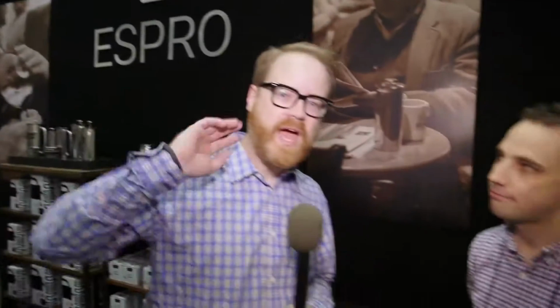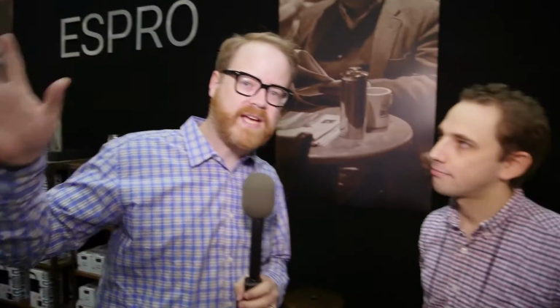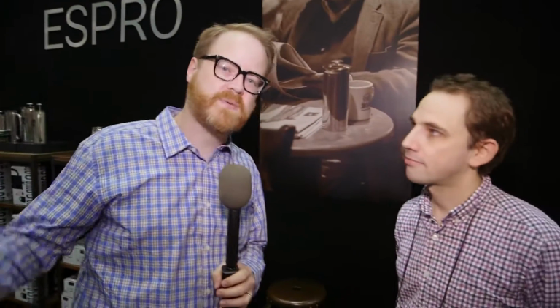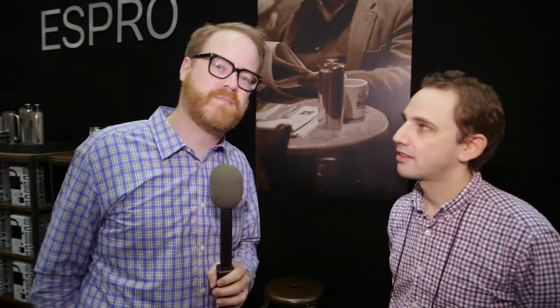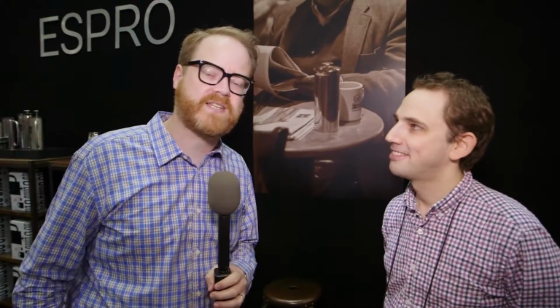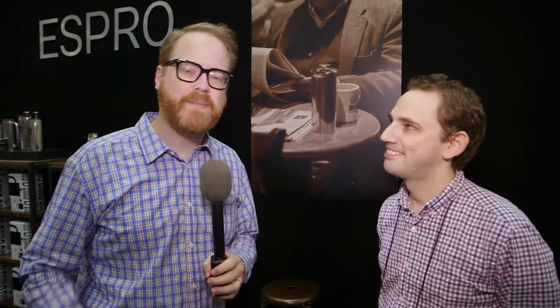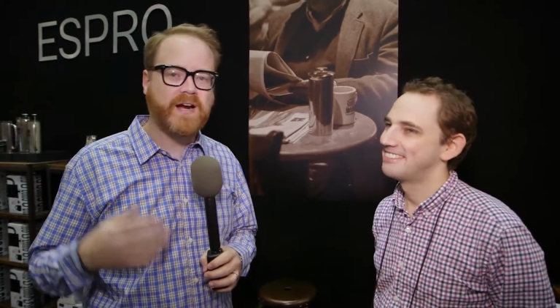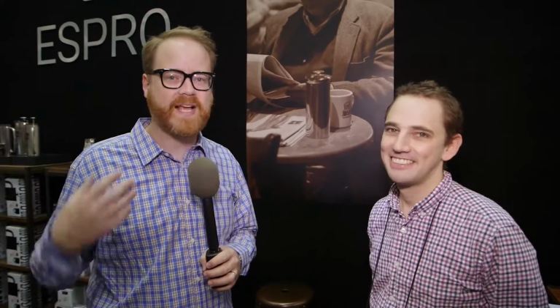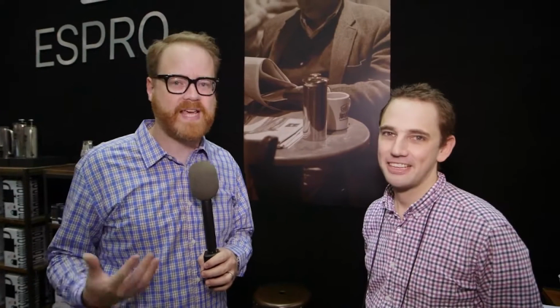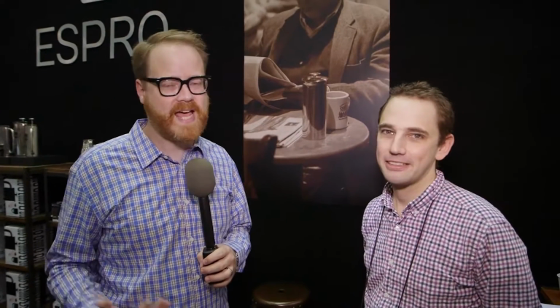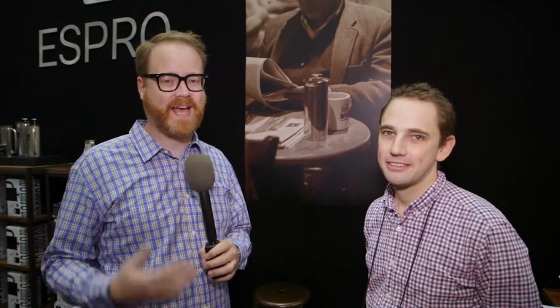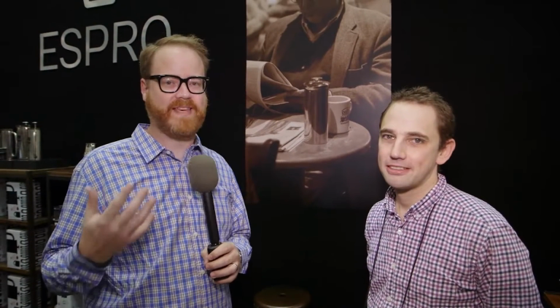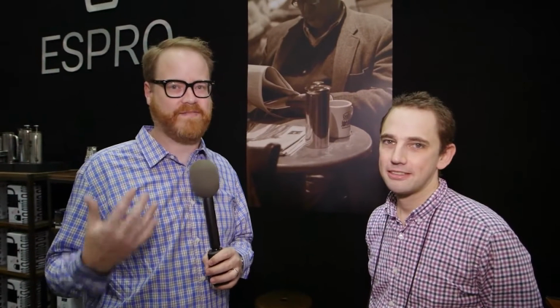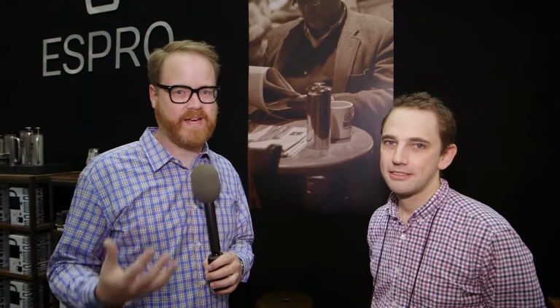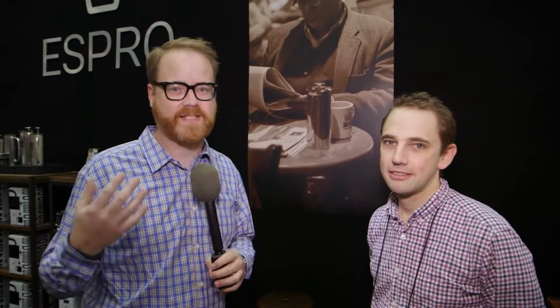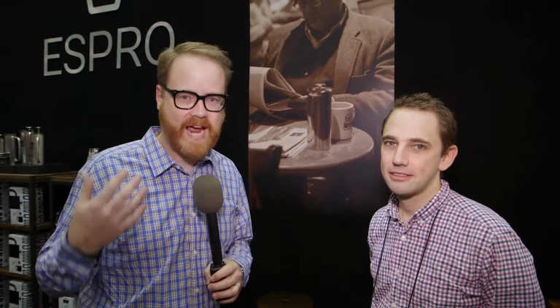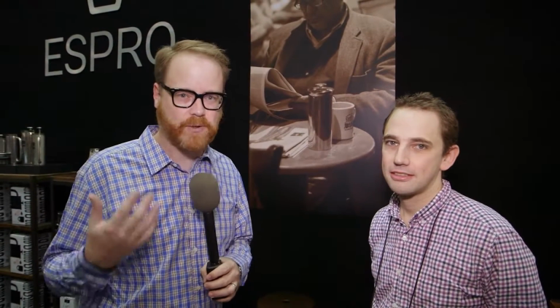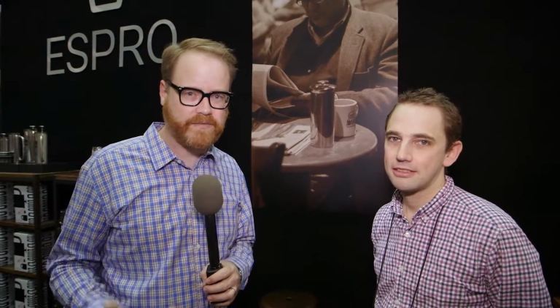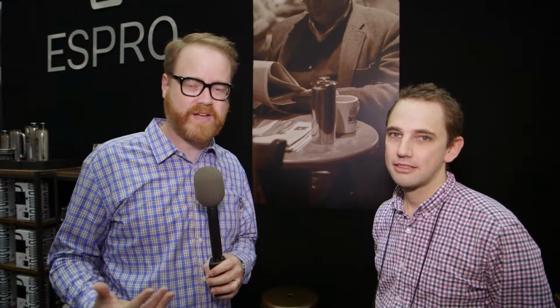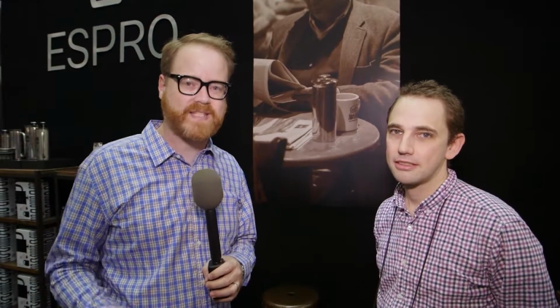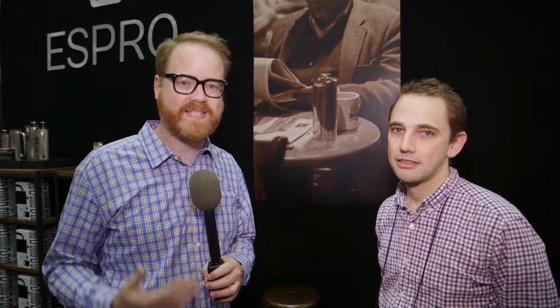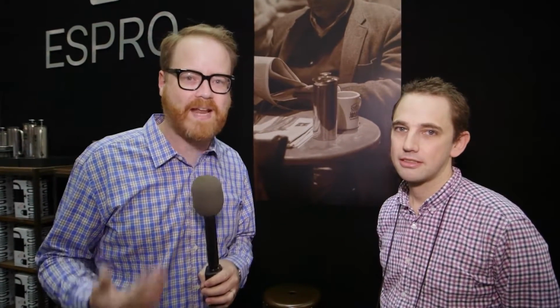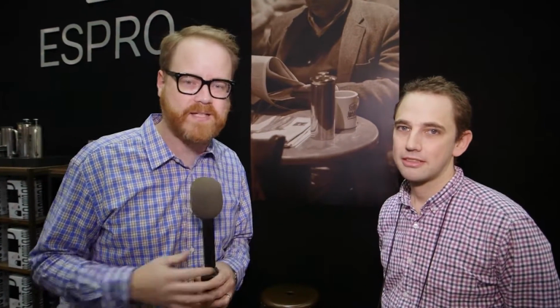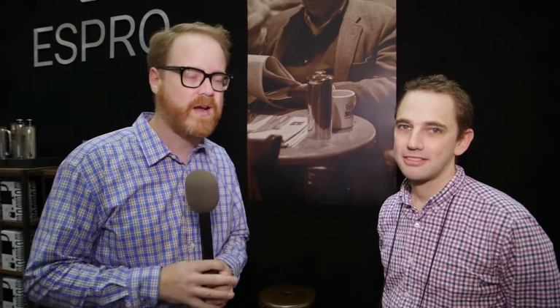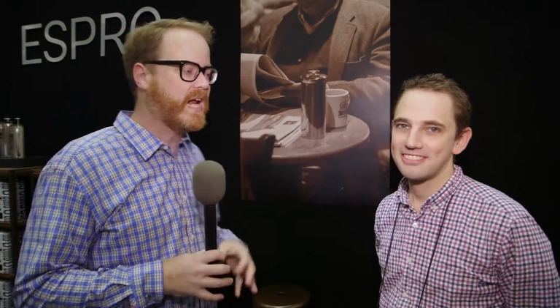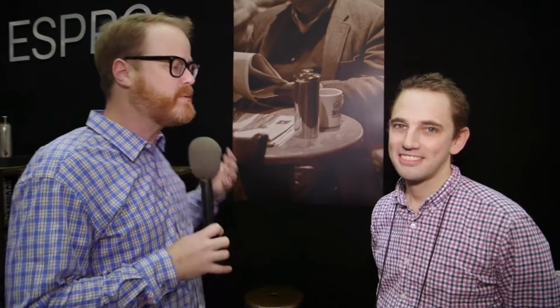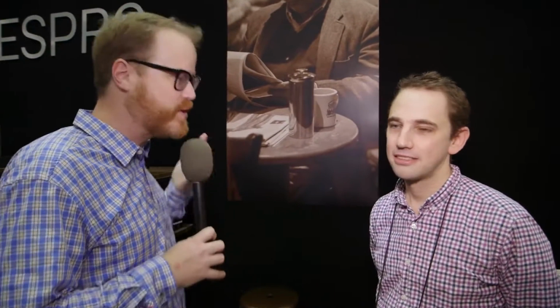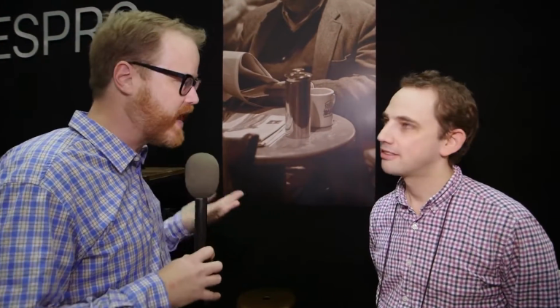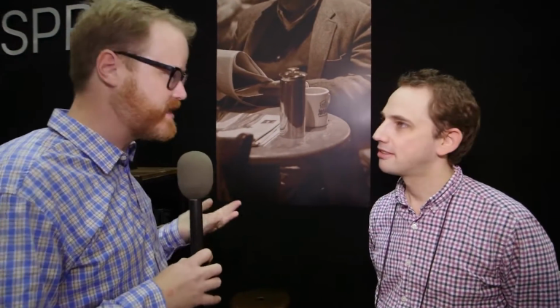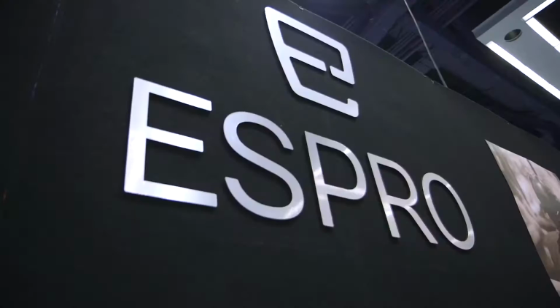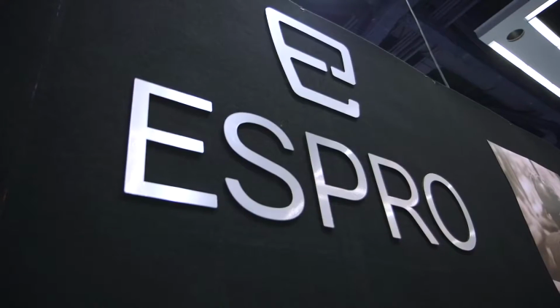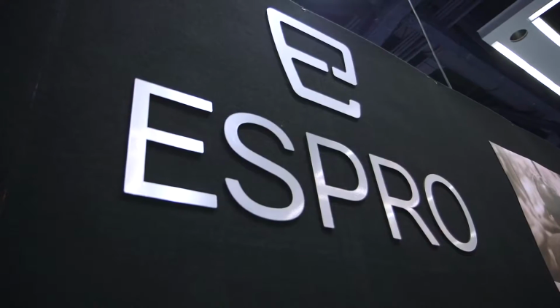Hey guys, it's Will from Tested. I'm here at SCA's The Event, the annual coffee convention. It's in Seattle this year. I'm here with Bruce Constantine of Espro.